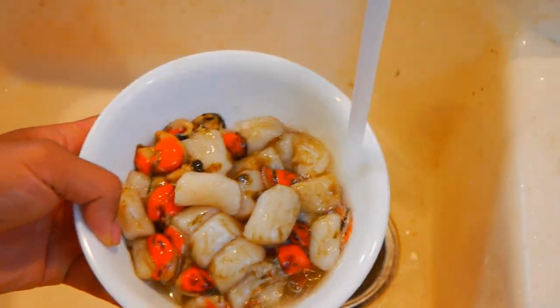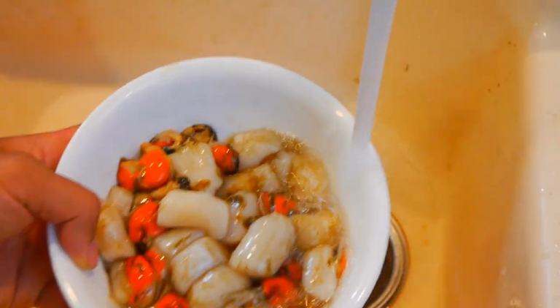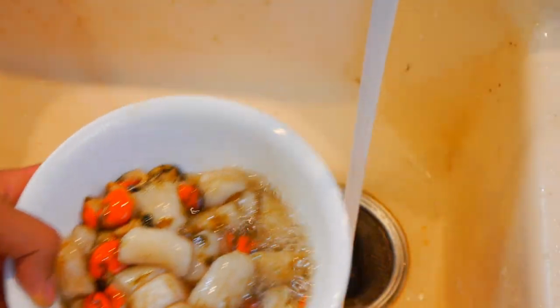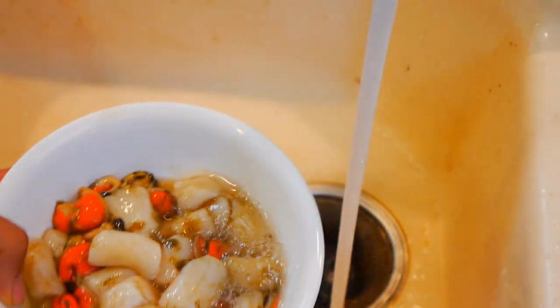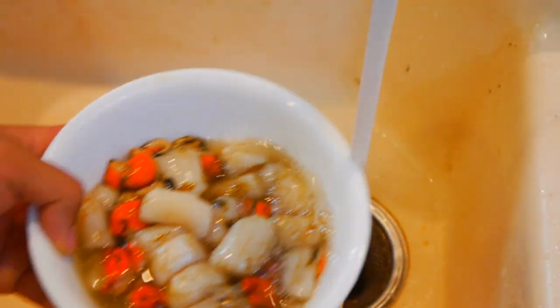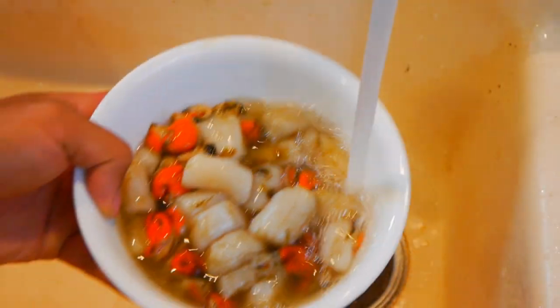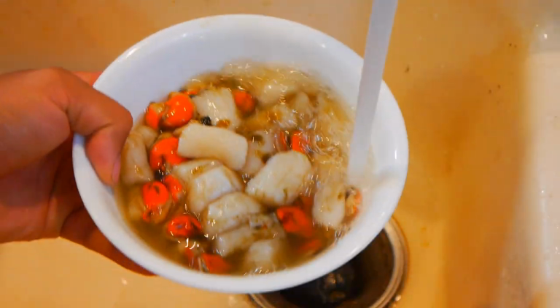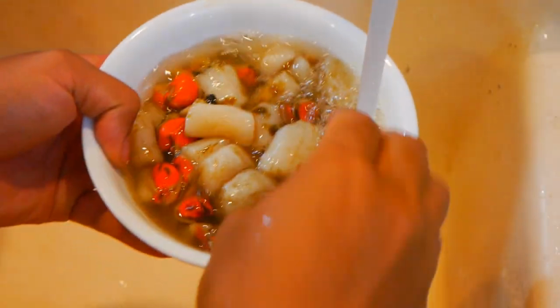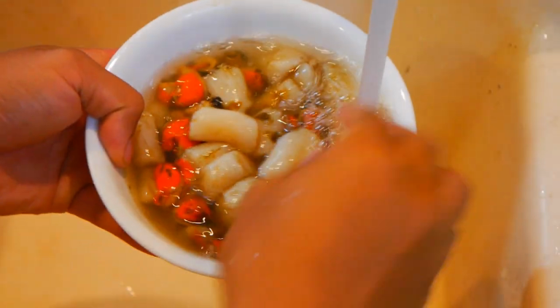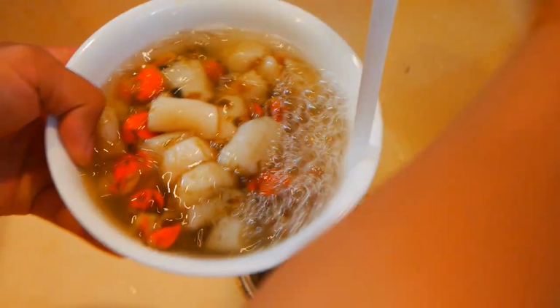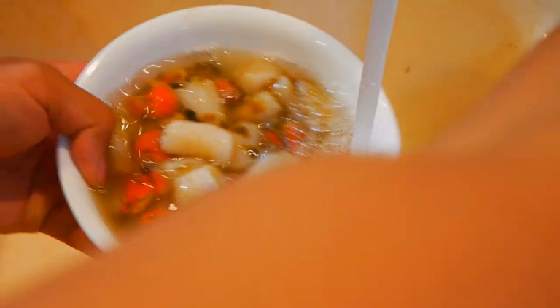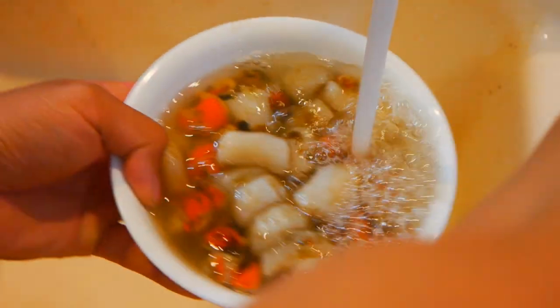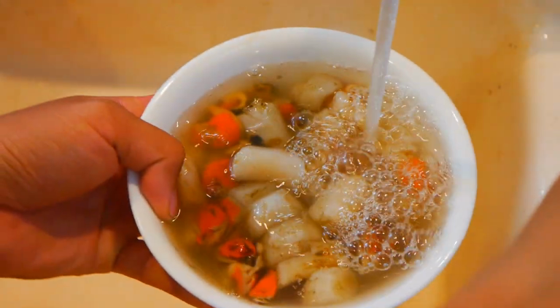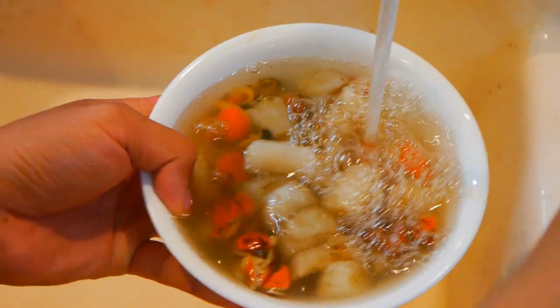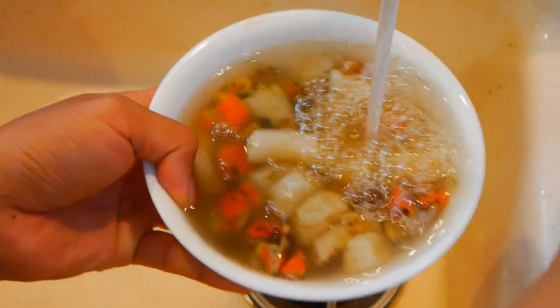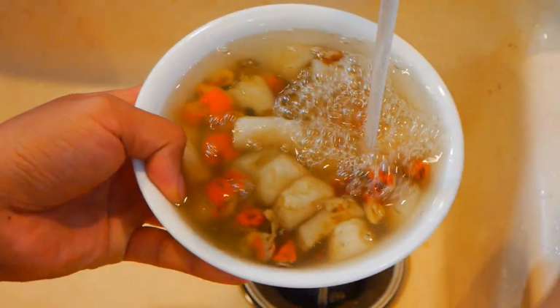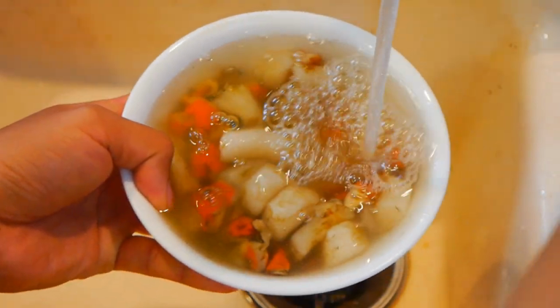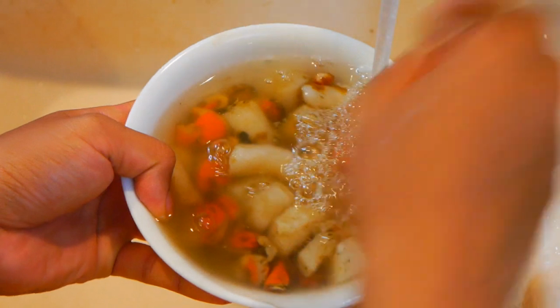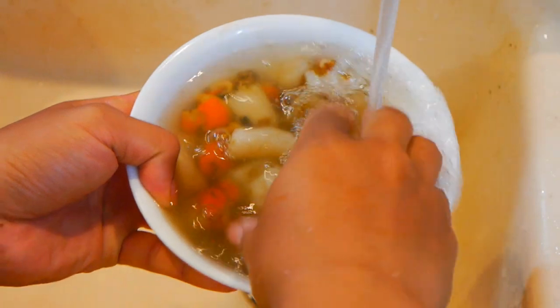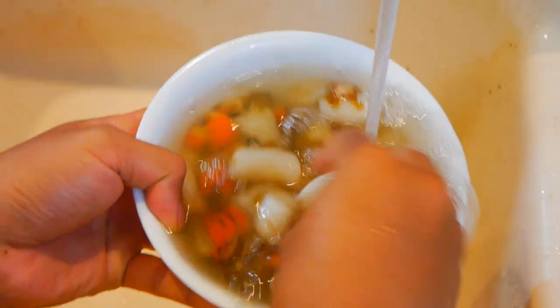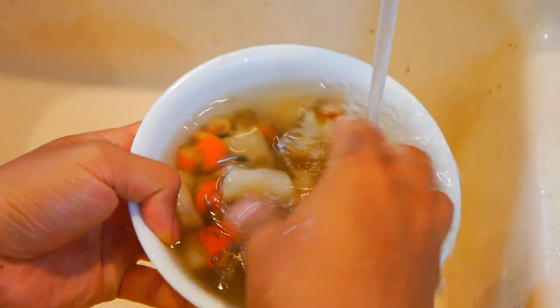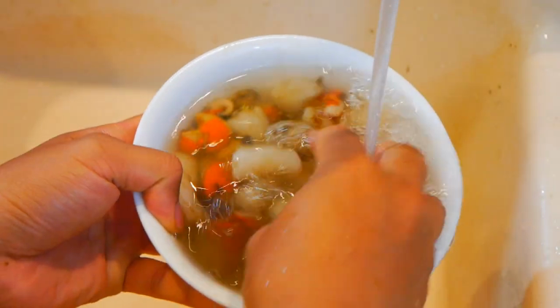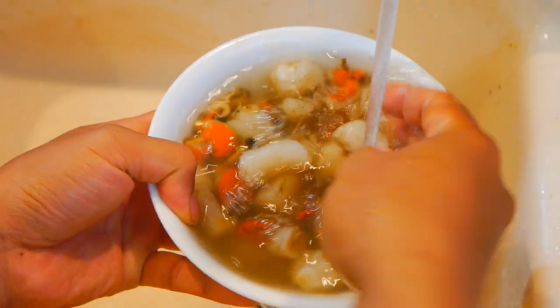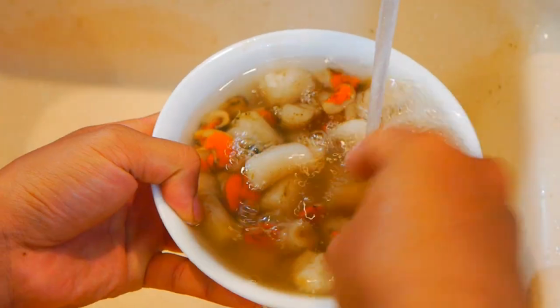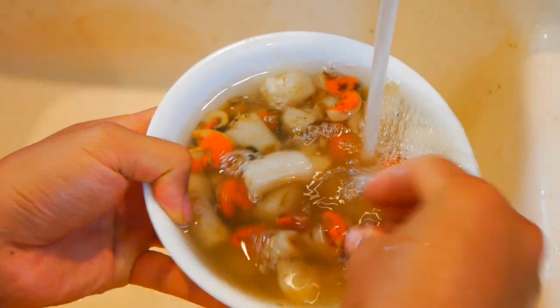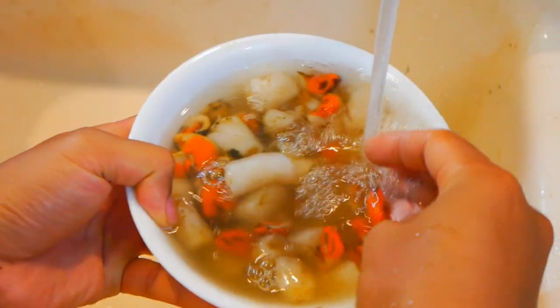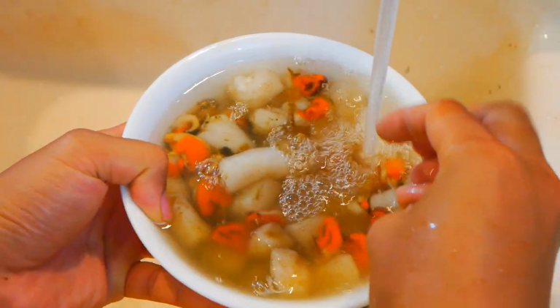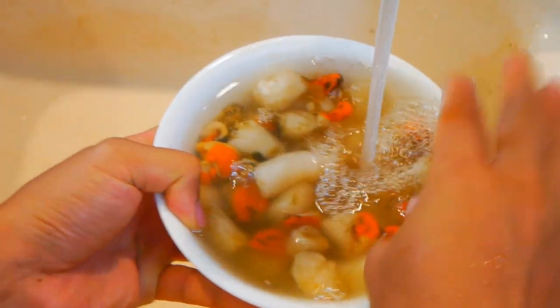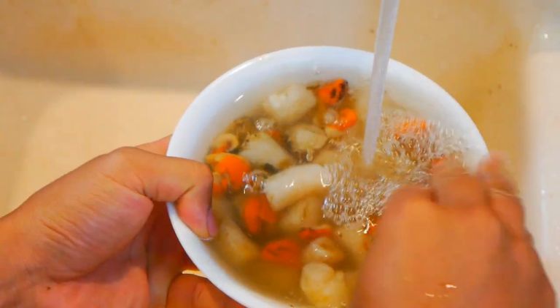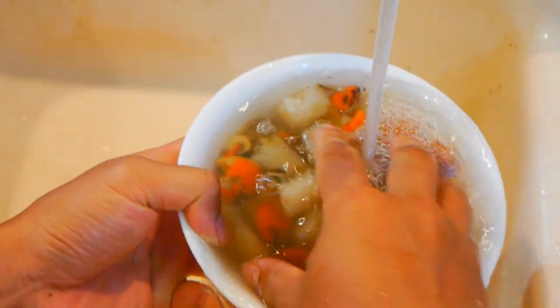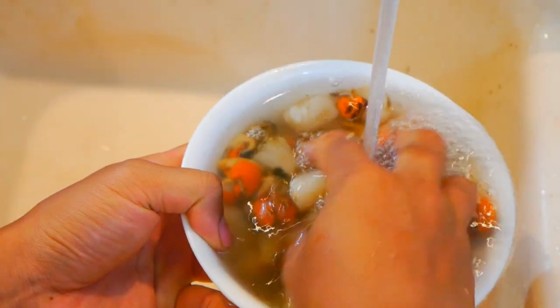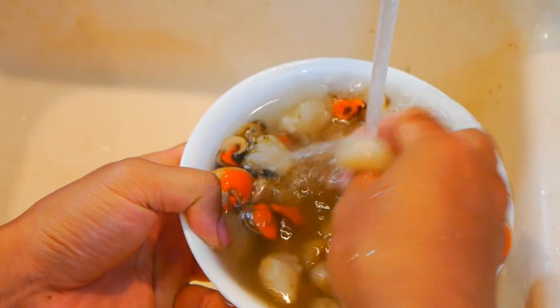And once you've separated everything, make sure to give it a good rinse a few times and dry it down with paper towels.